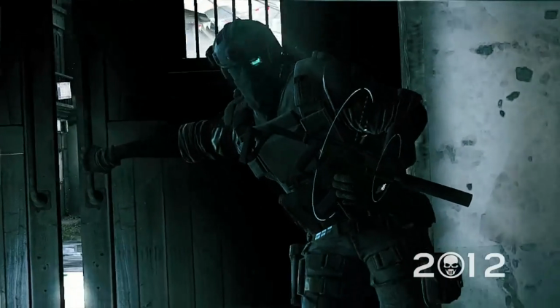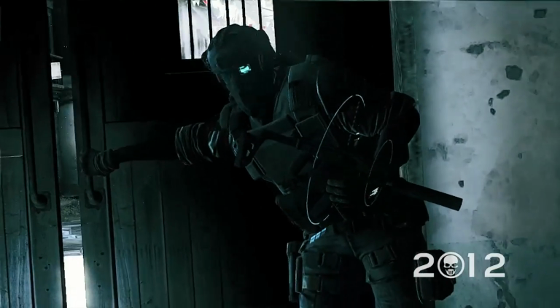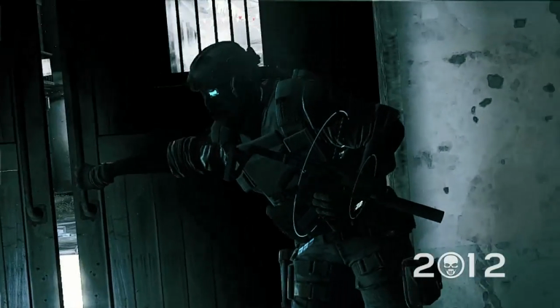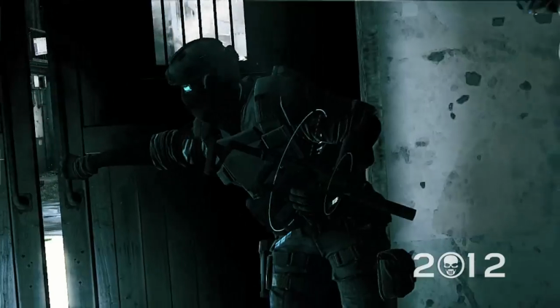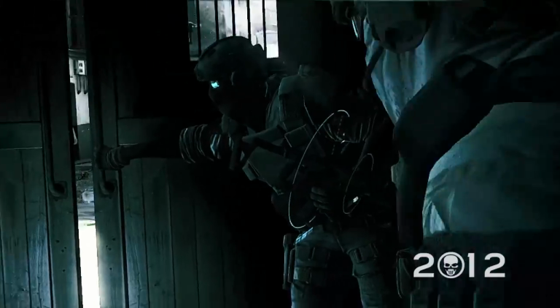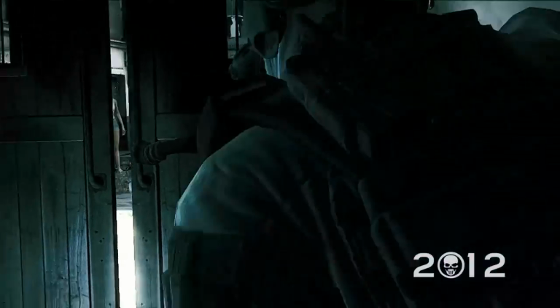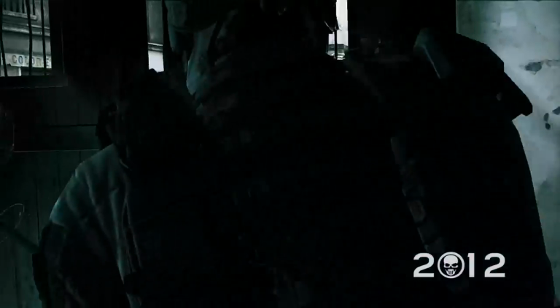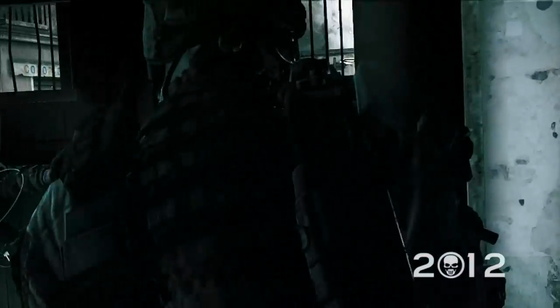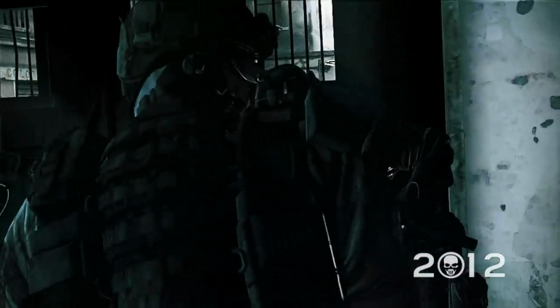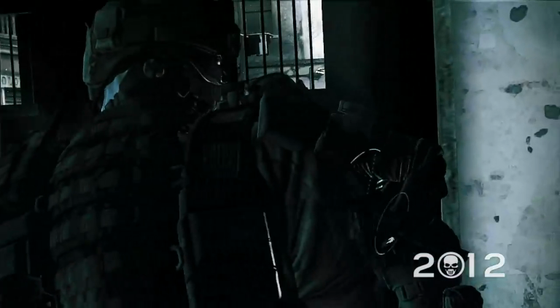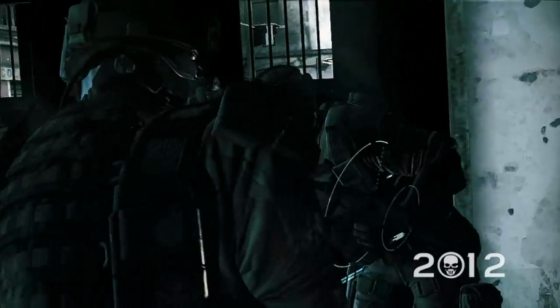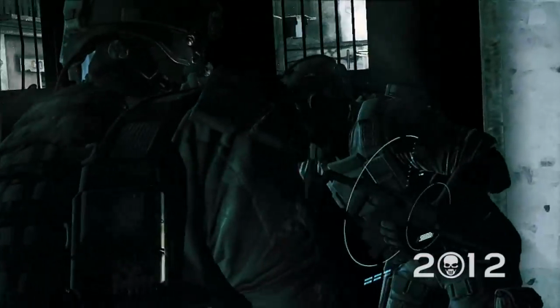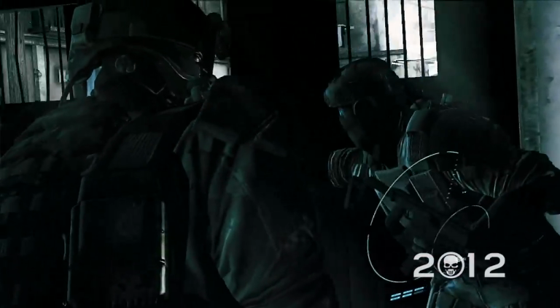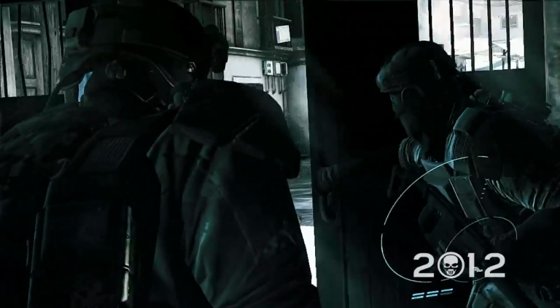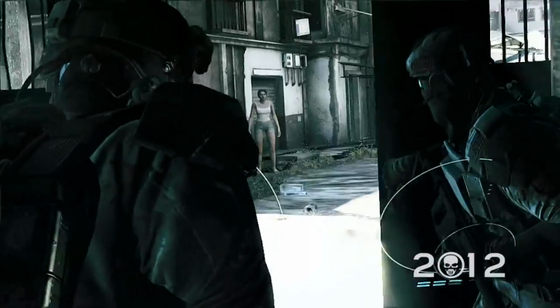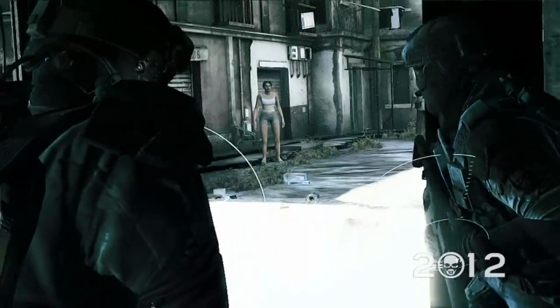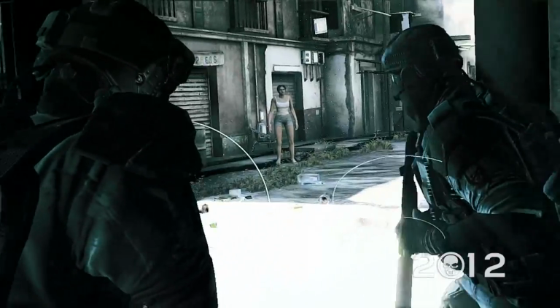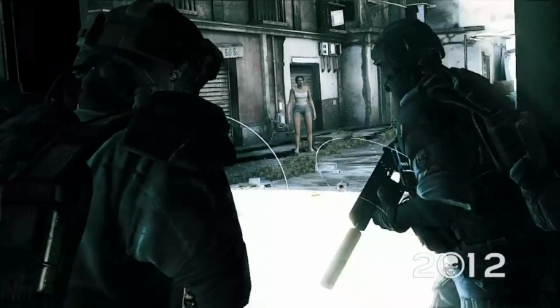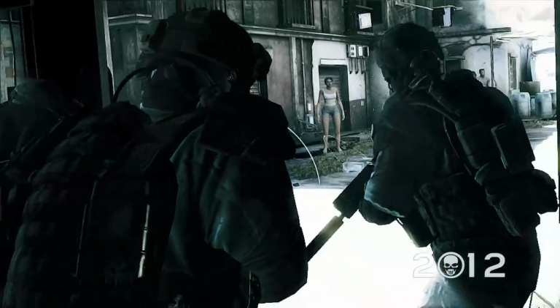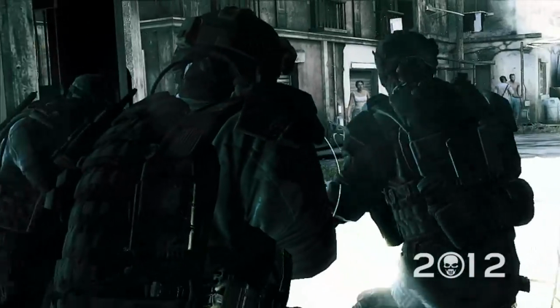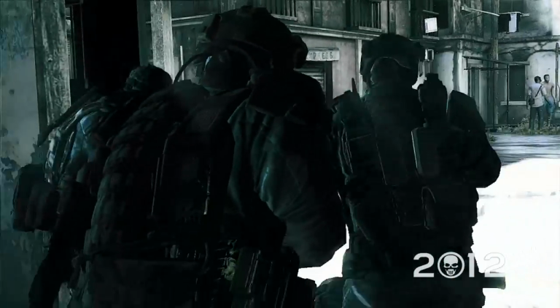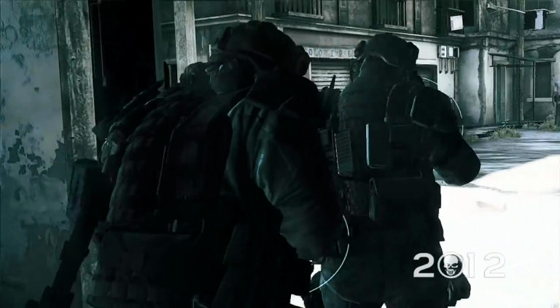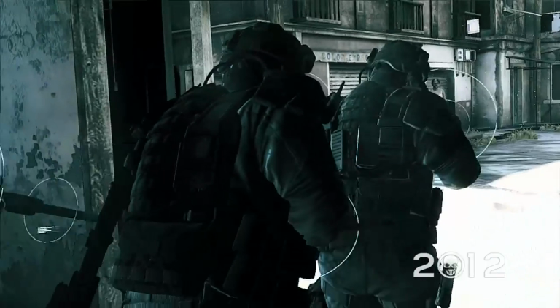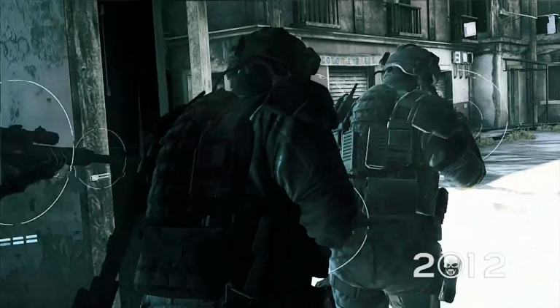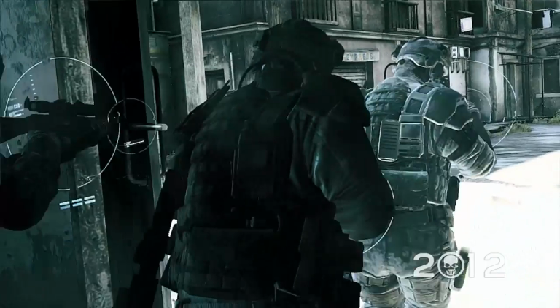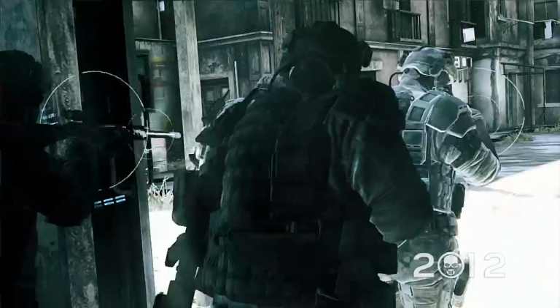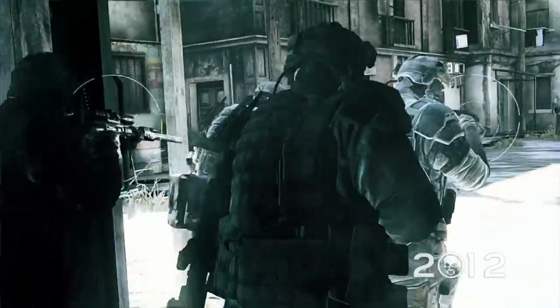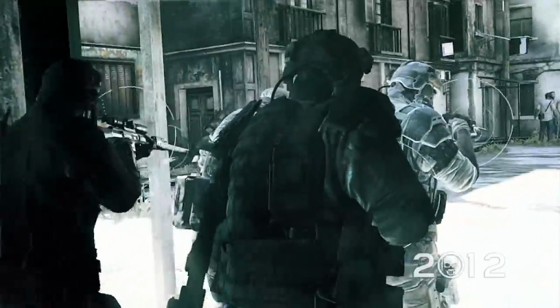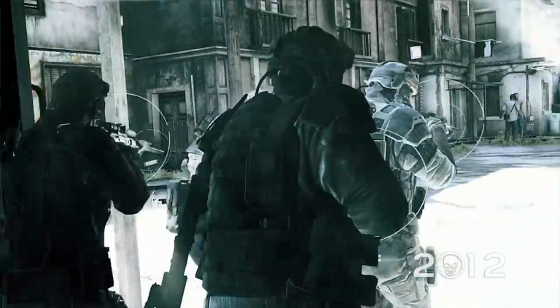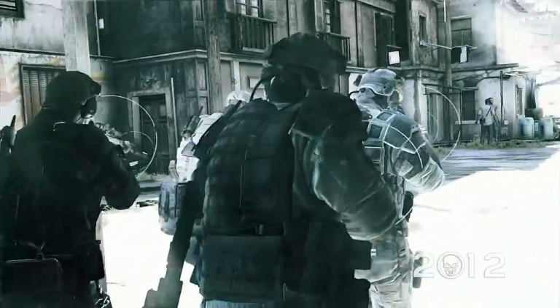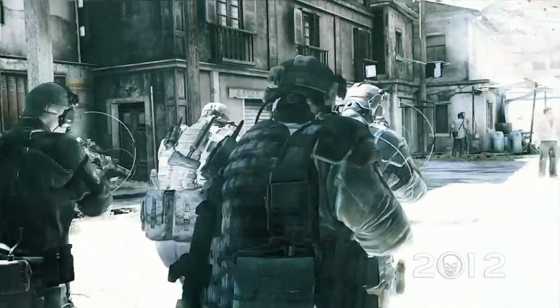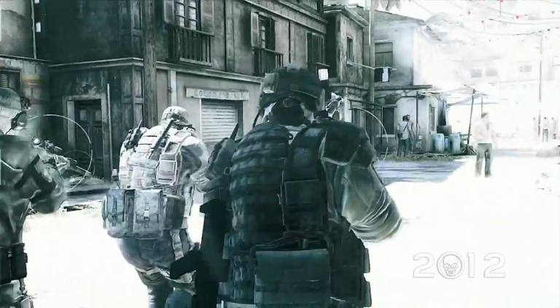Hello and welcome to the first issue of Inside Recon, your sneak peek at some of the features we are currently working on for Ghost Recon Future Soldier.